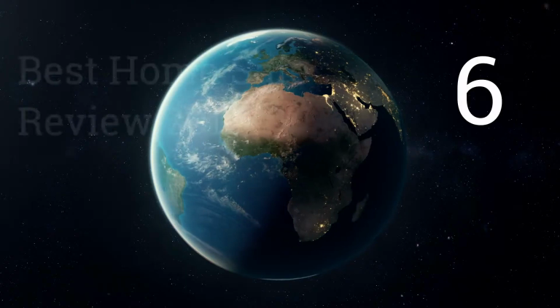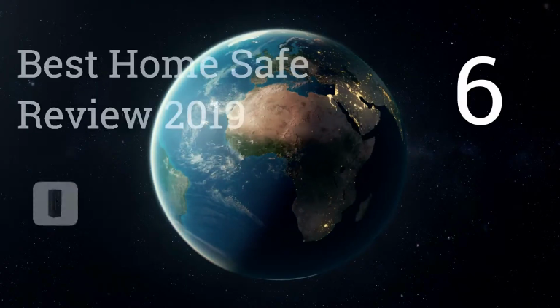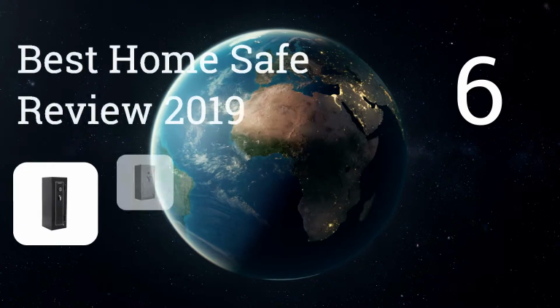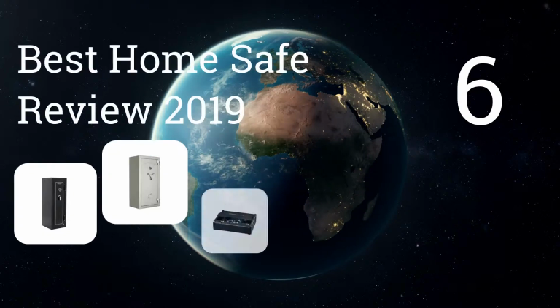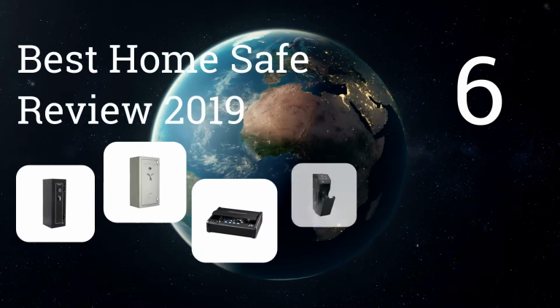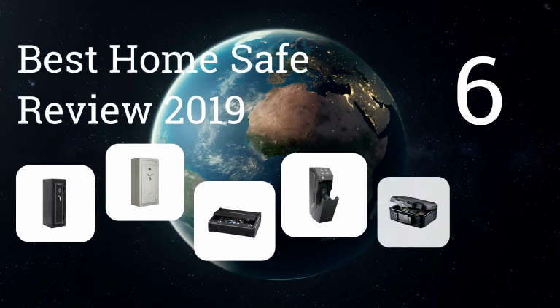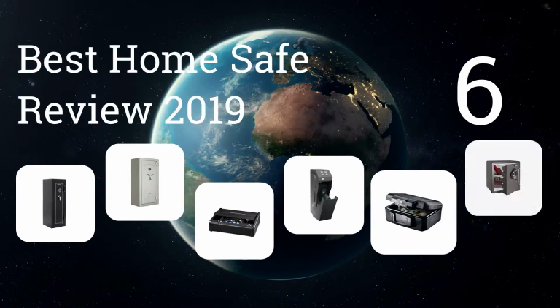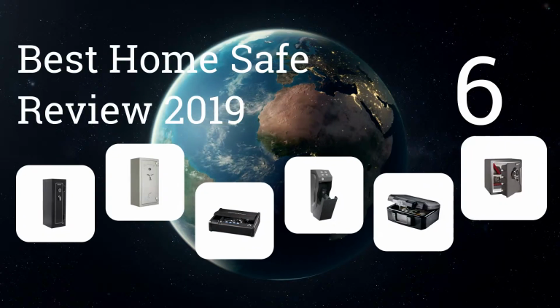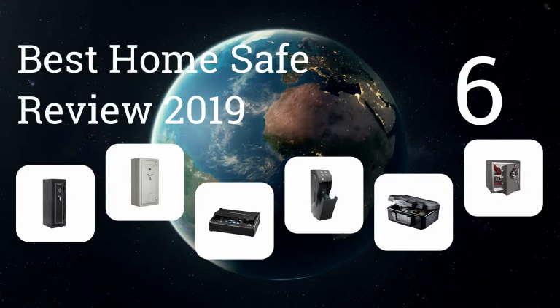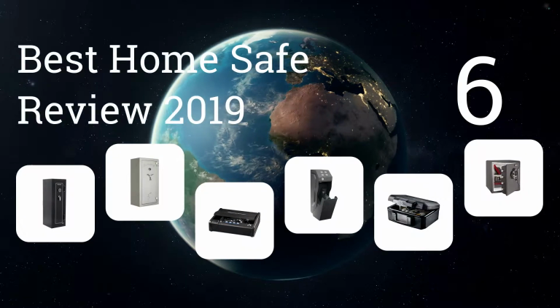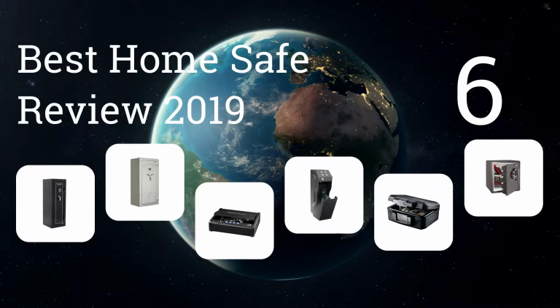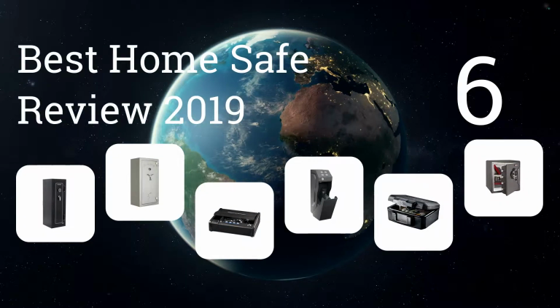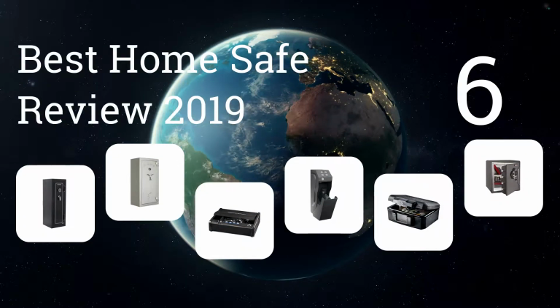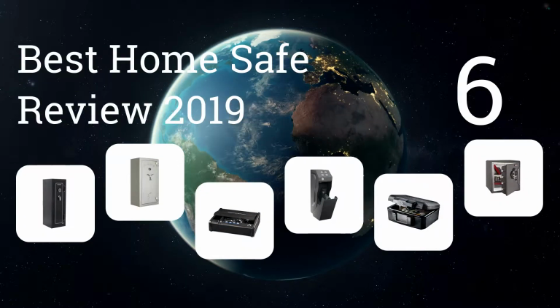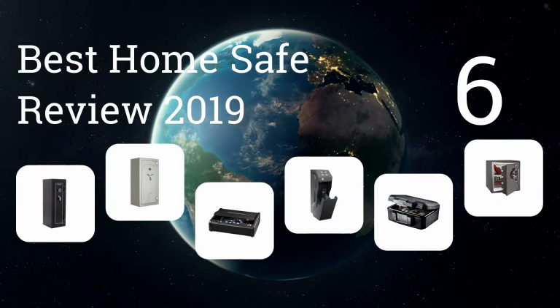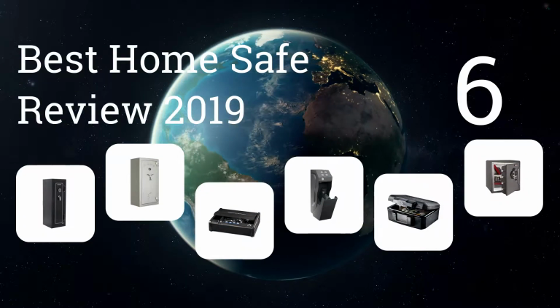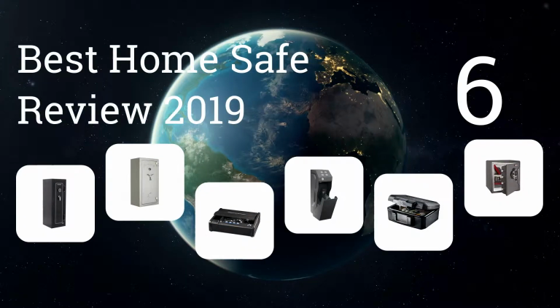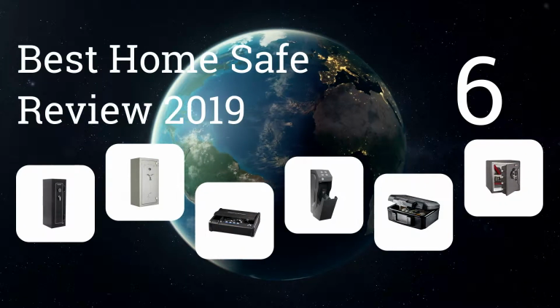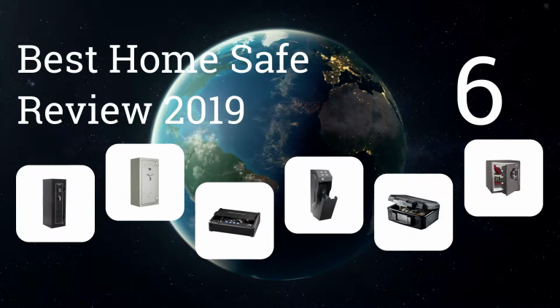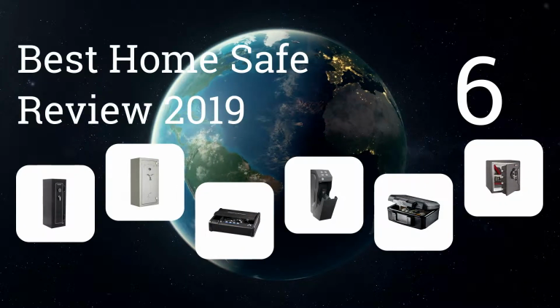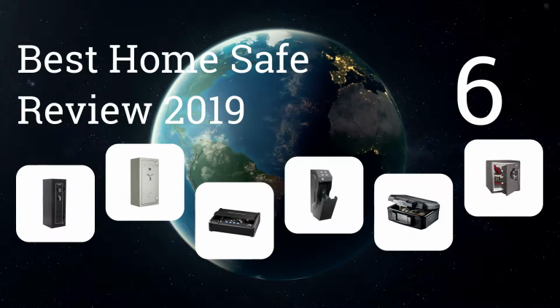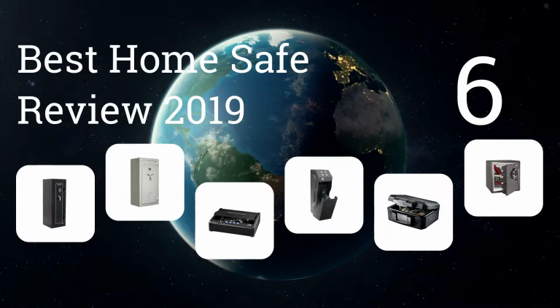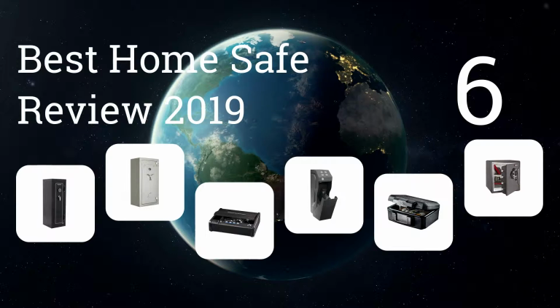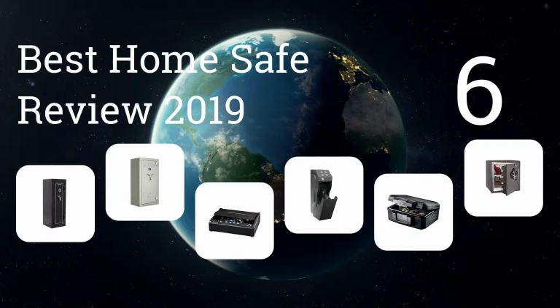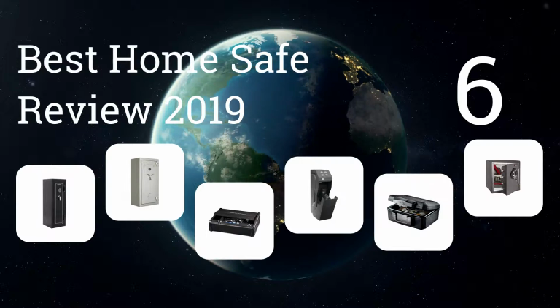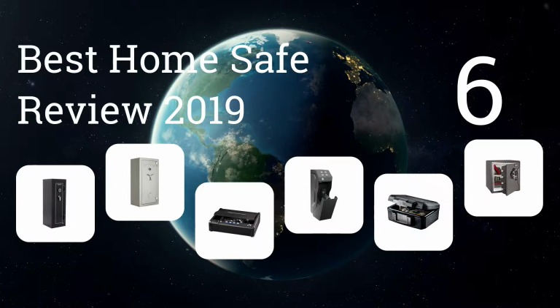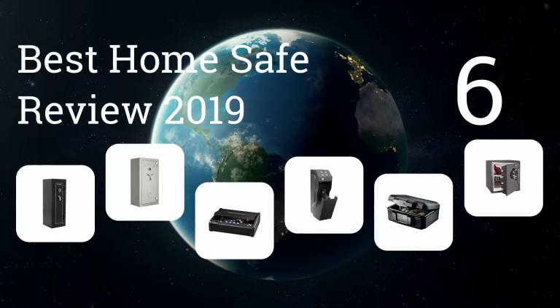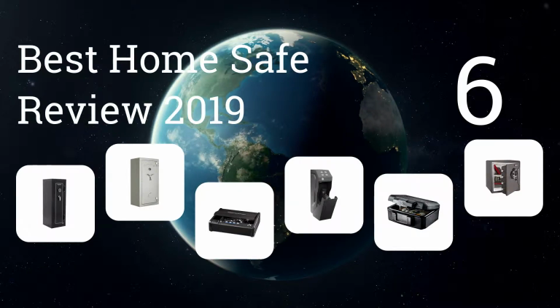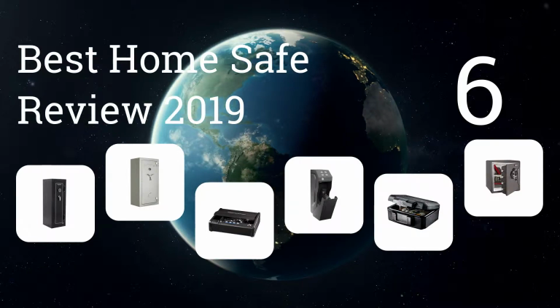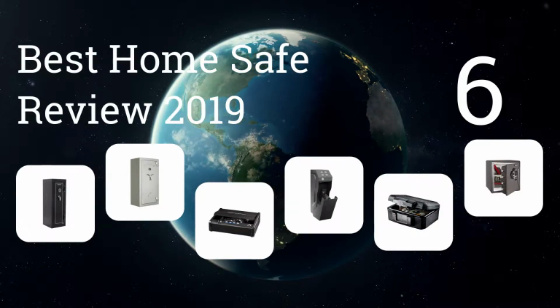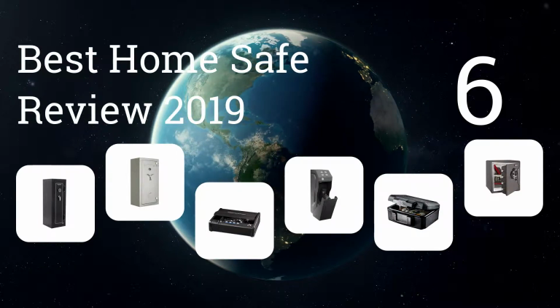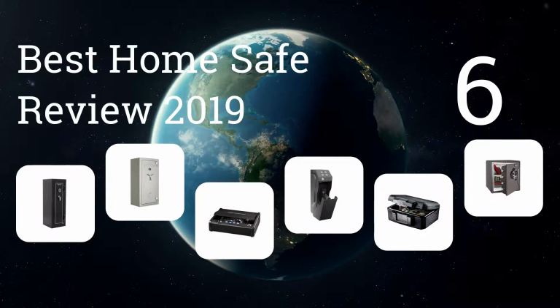We present the six best home safe reviews of 2019. Let's get started with the list.